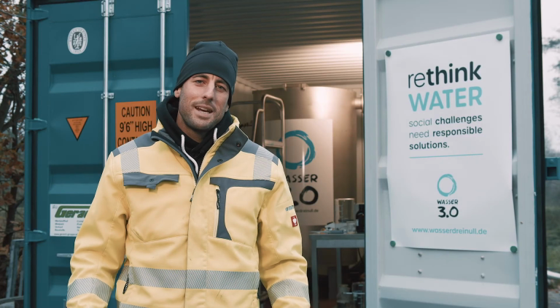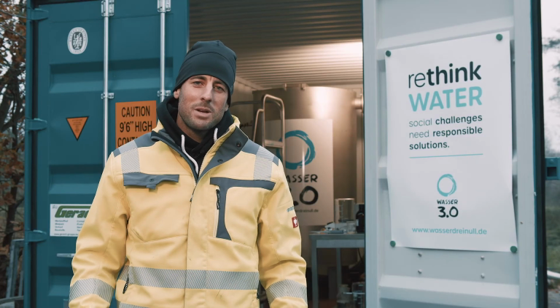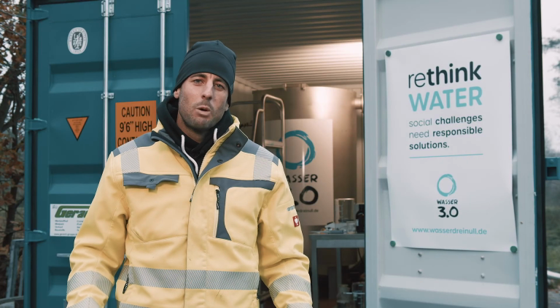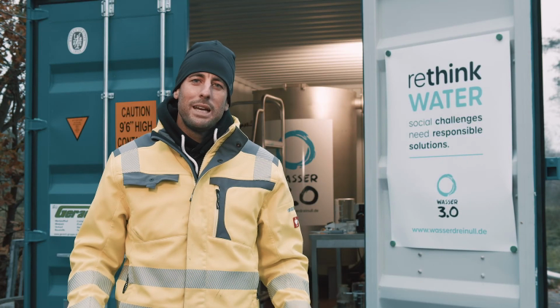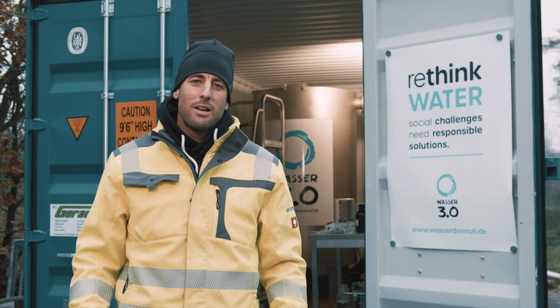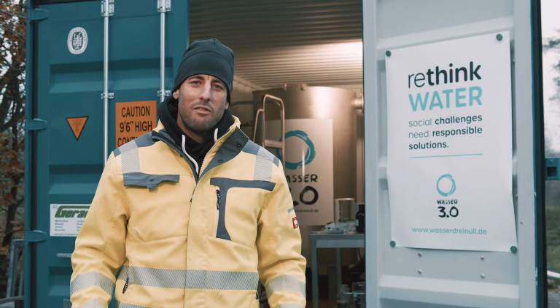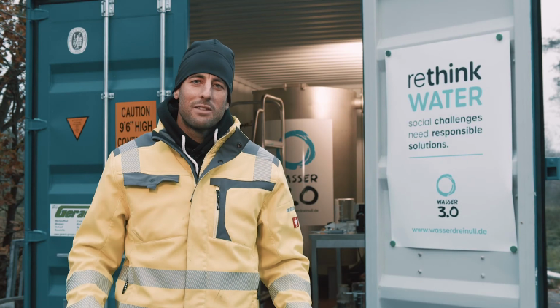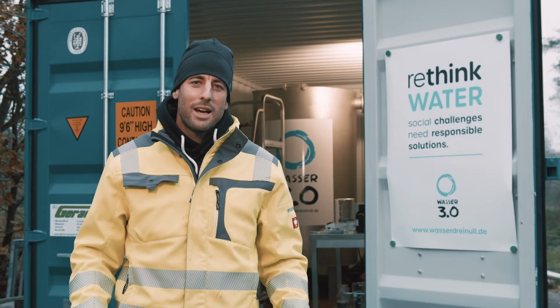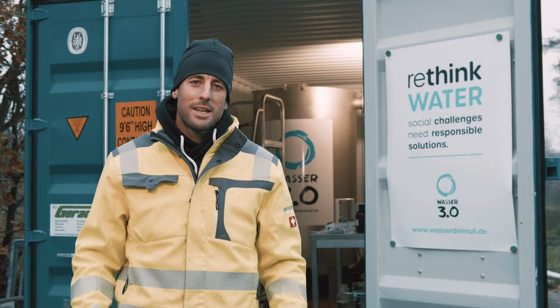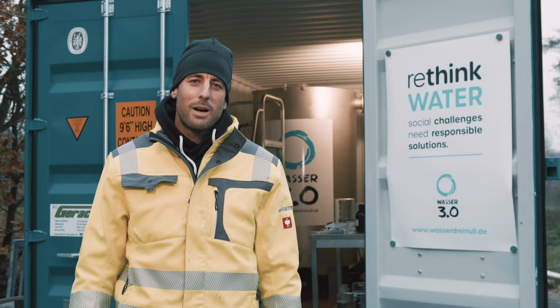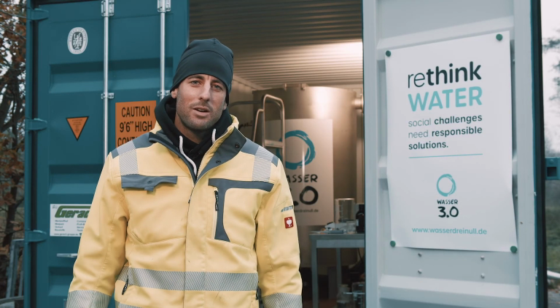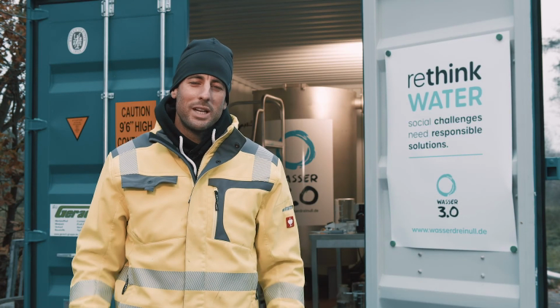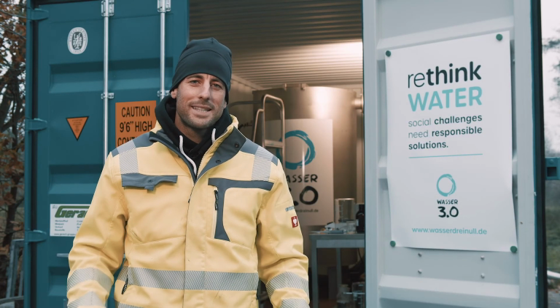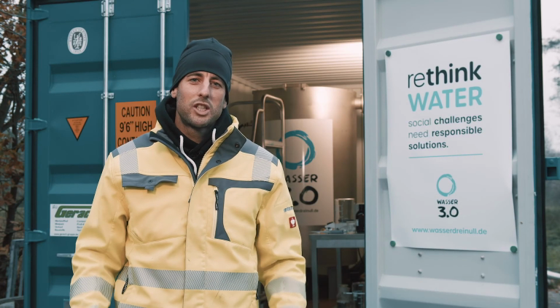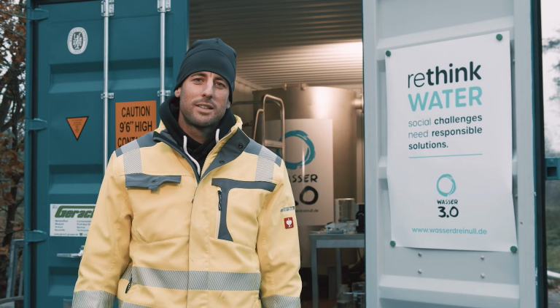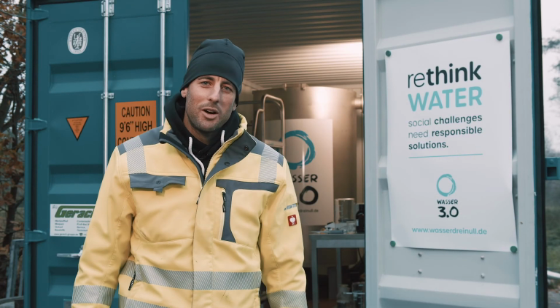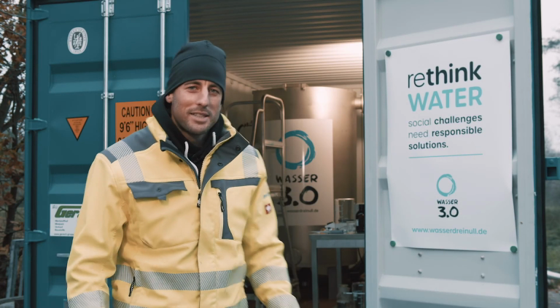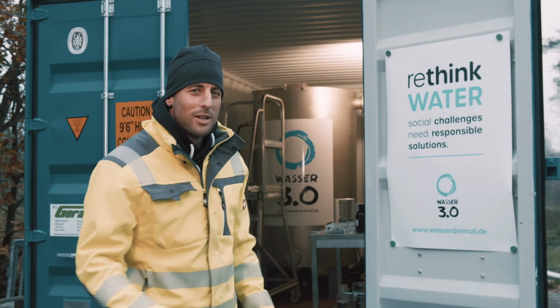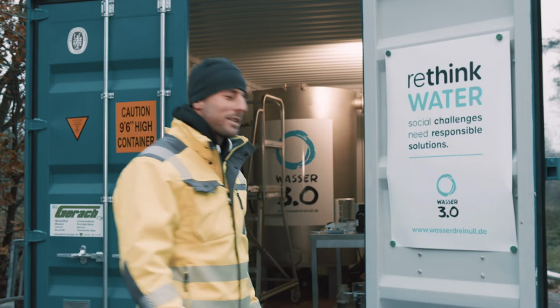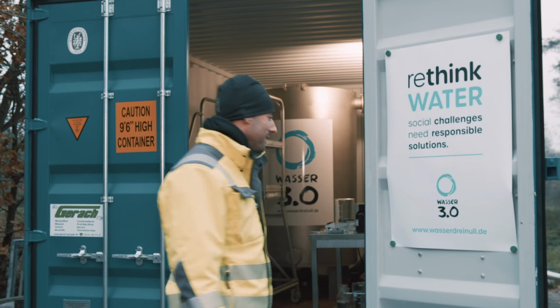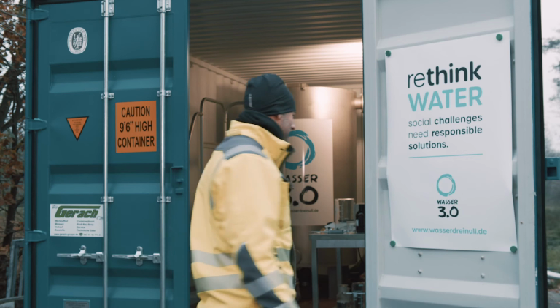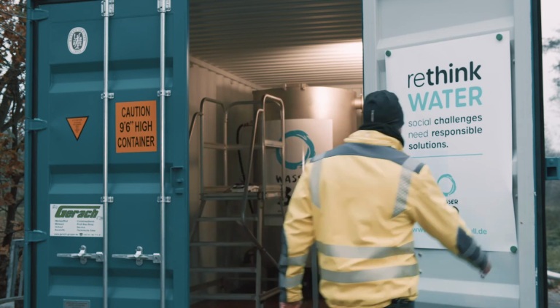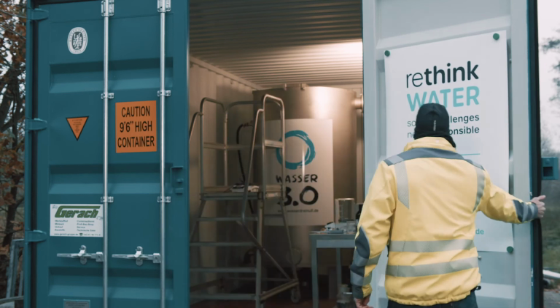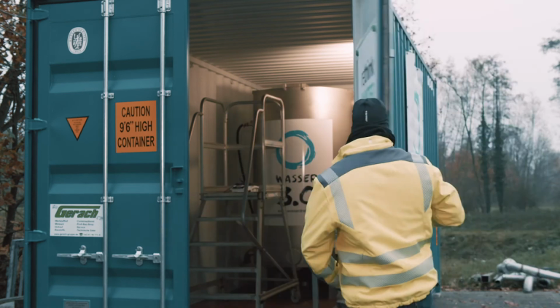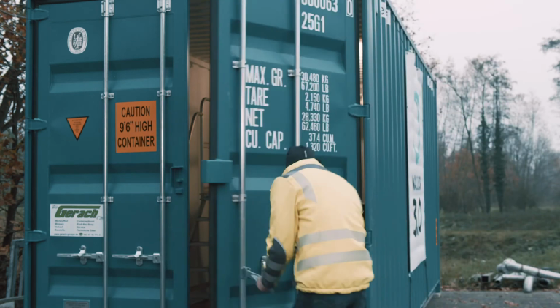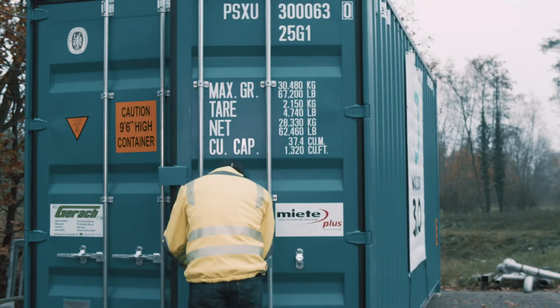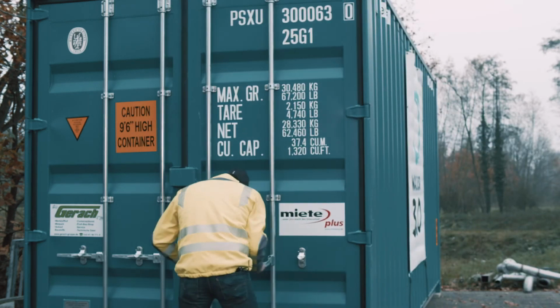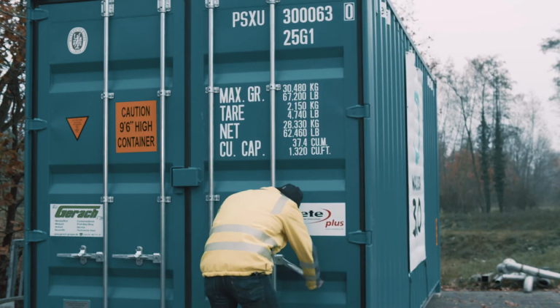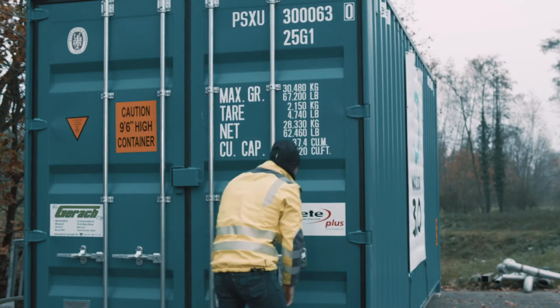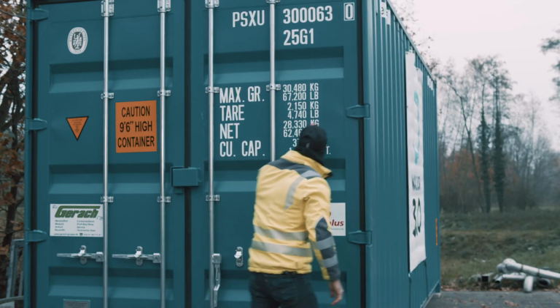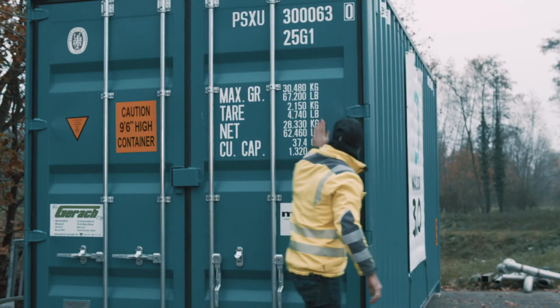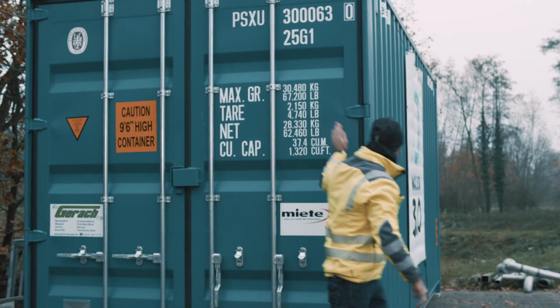Our system is mobile, can be used worldwide and is ready to go at any time. Have a good trip!